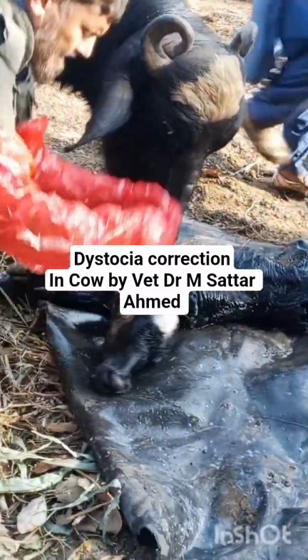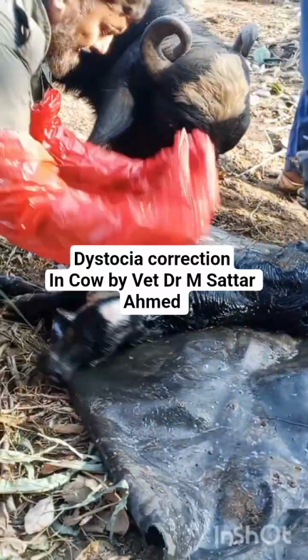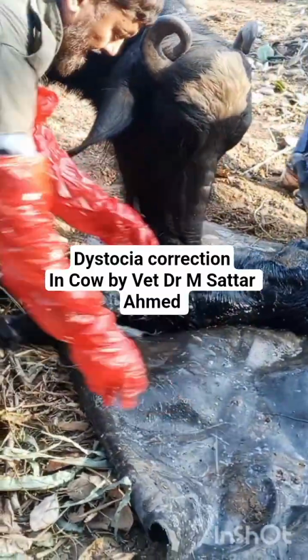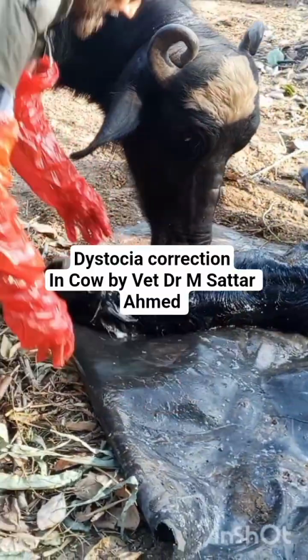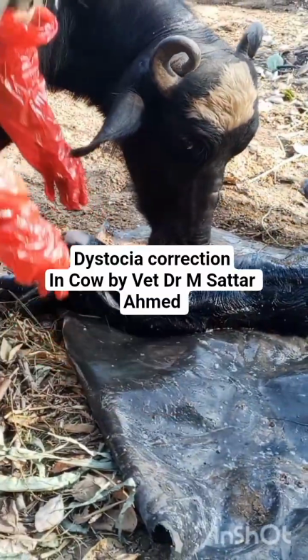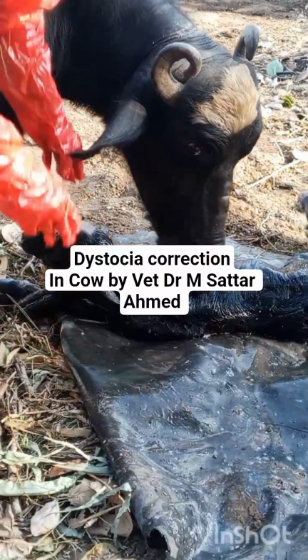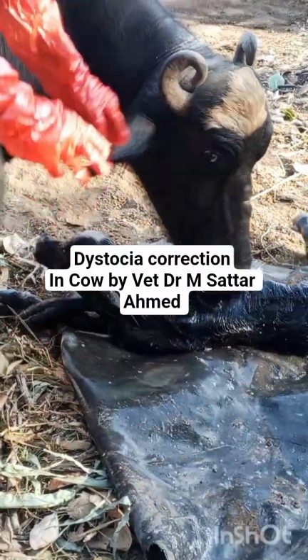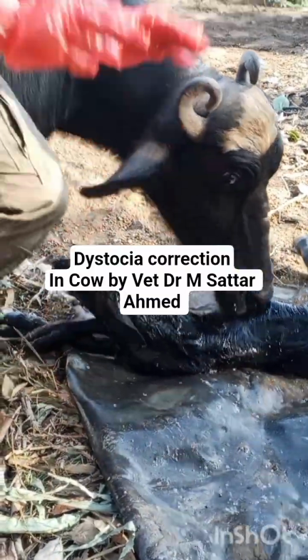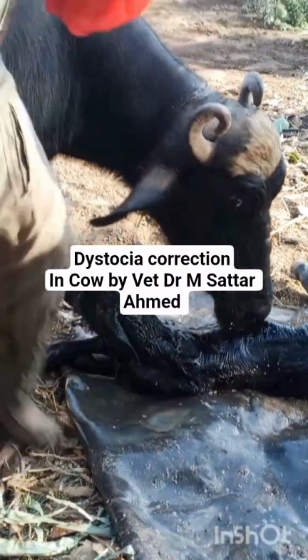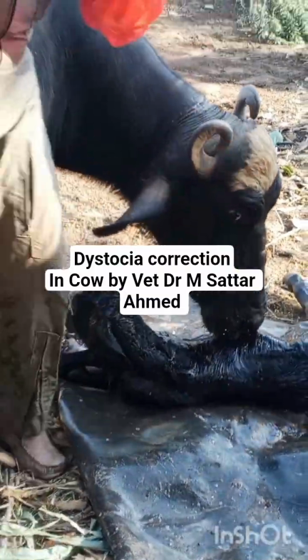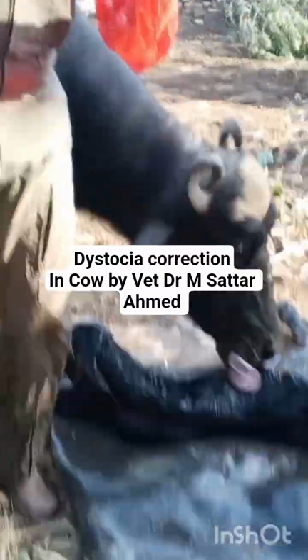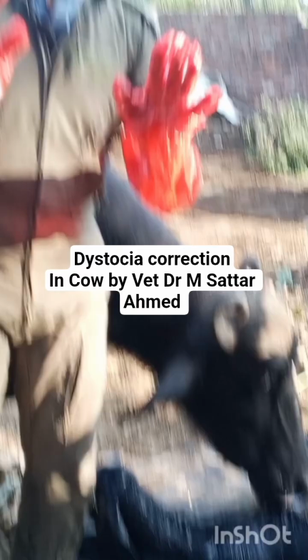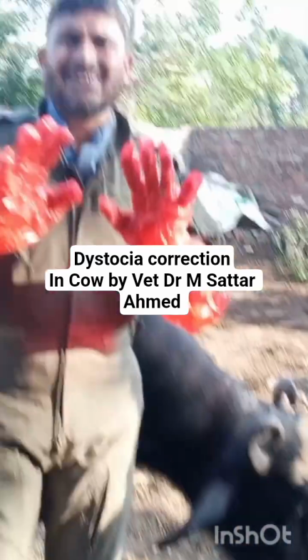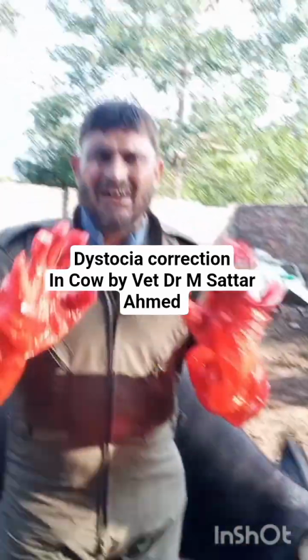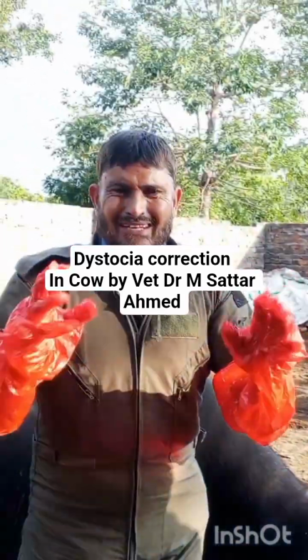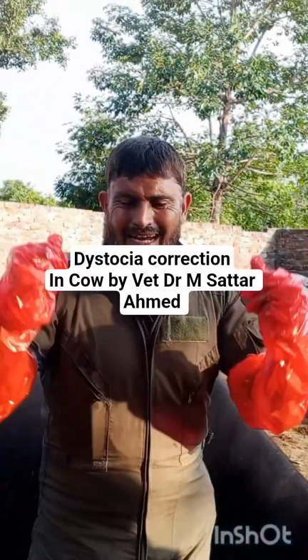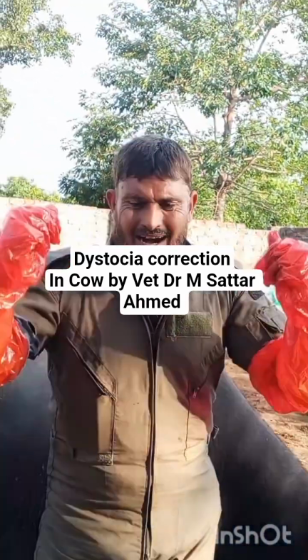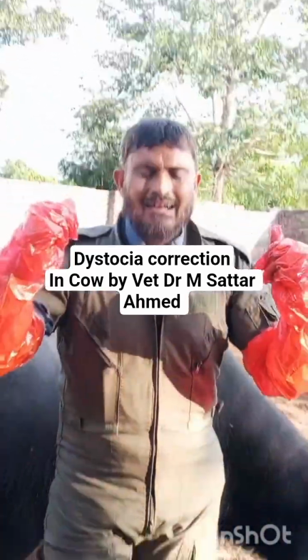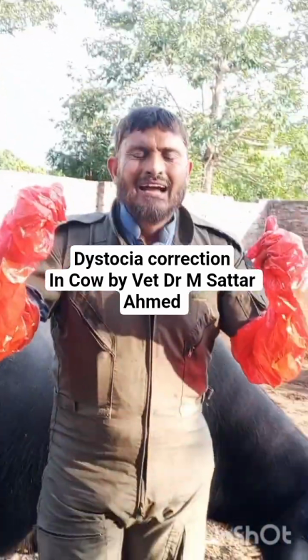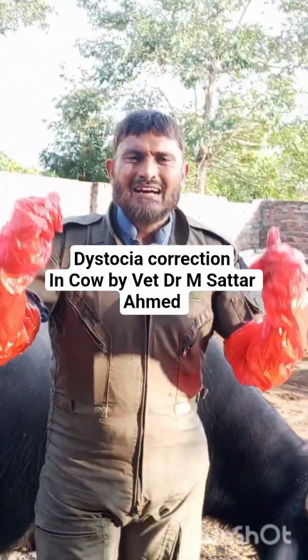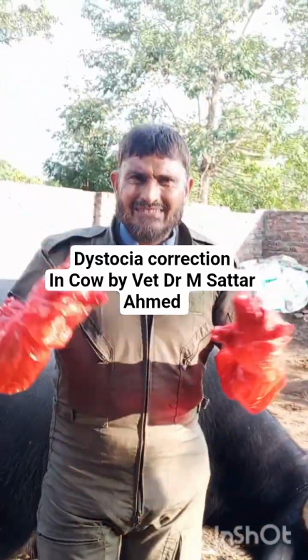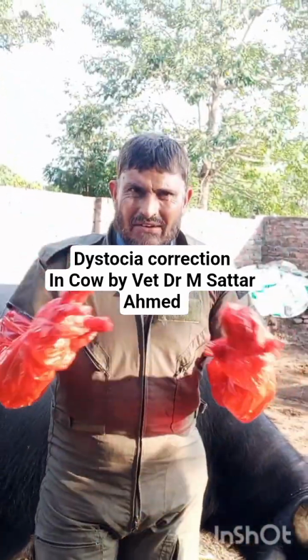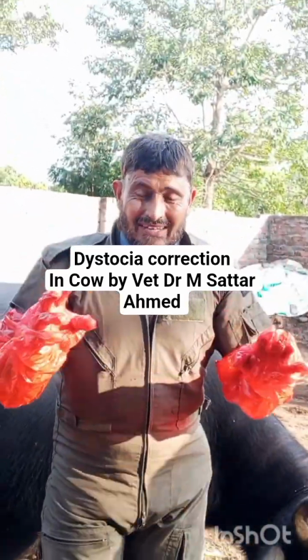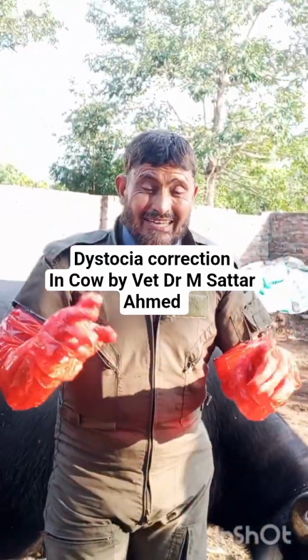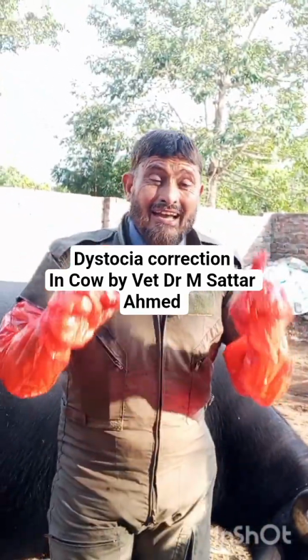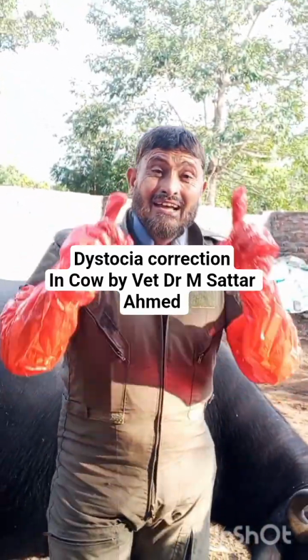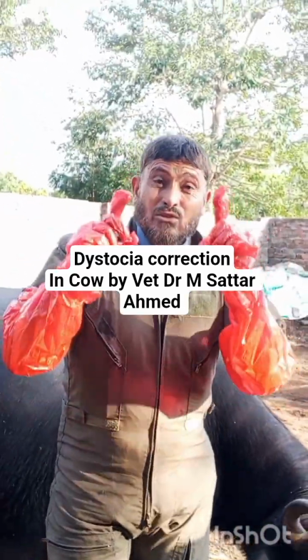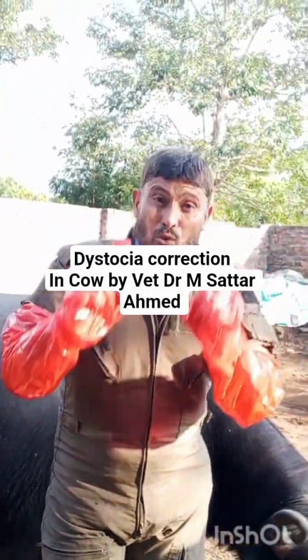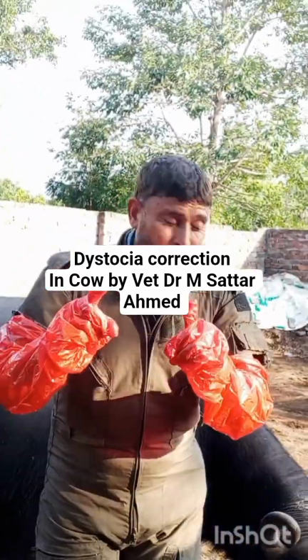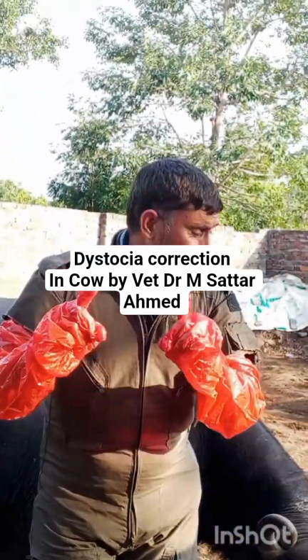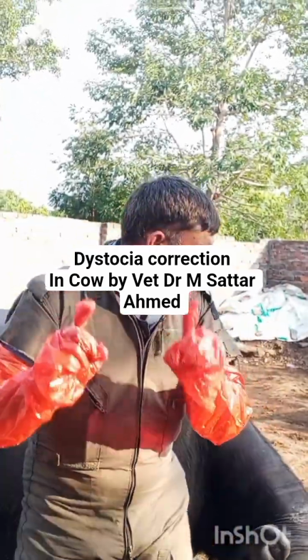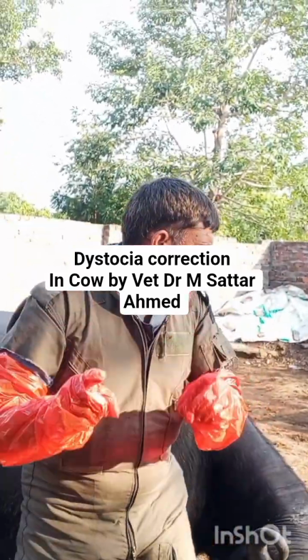Now the mother of this calf is licking. Thank you so much for watching.